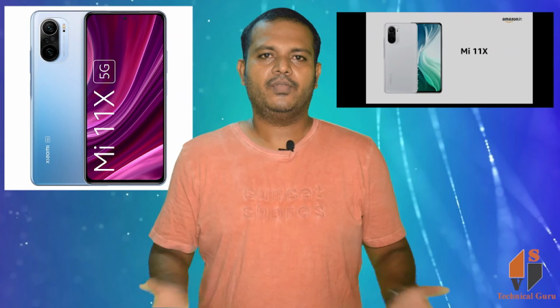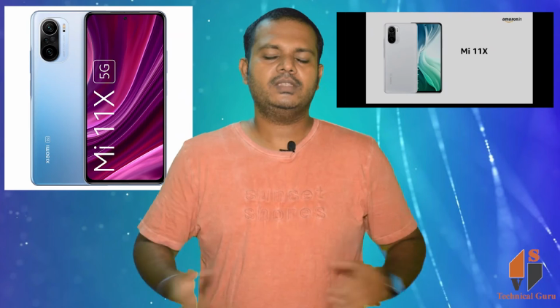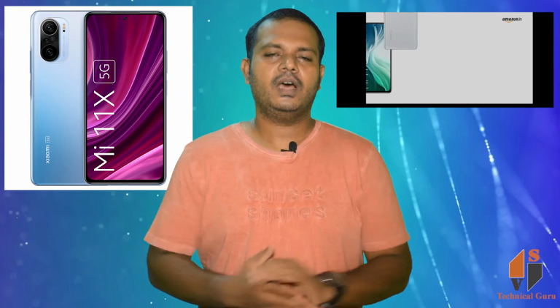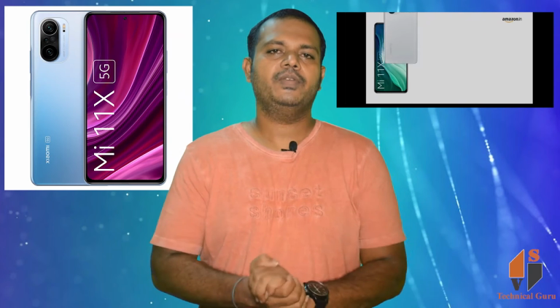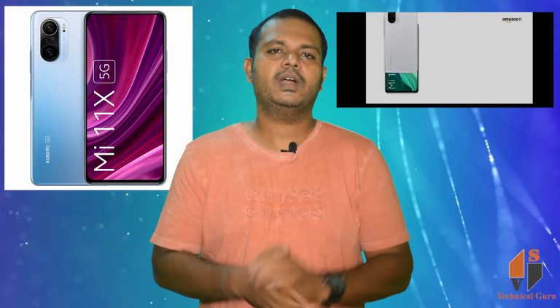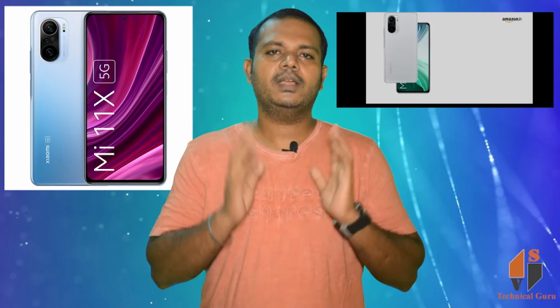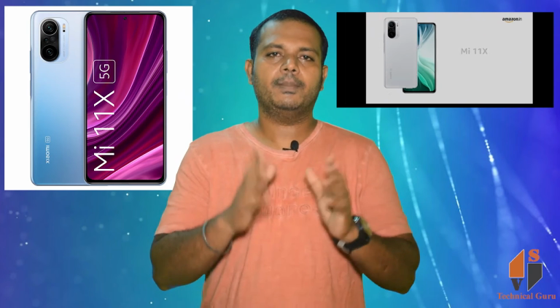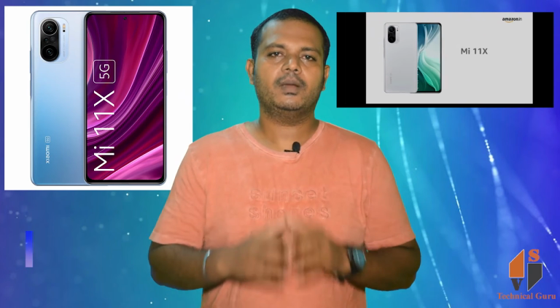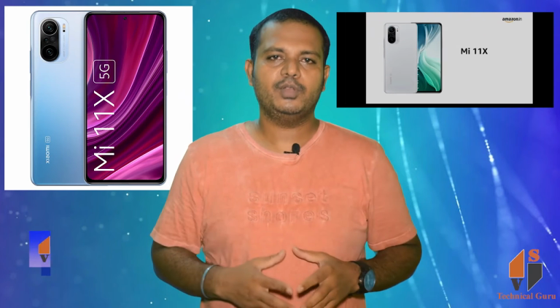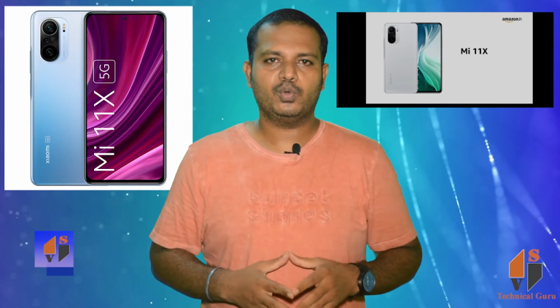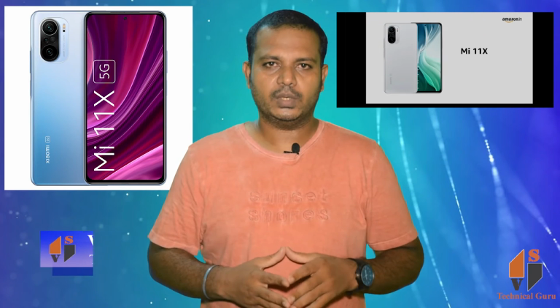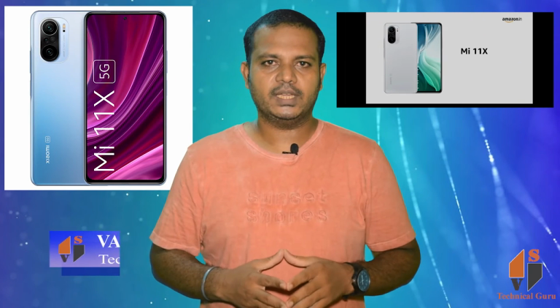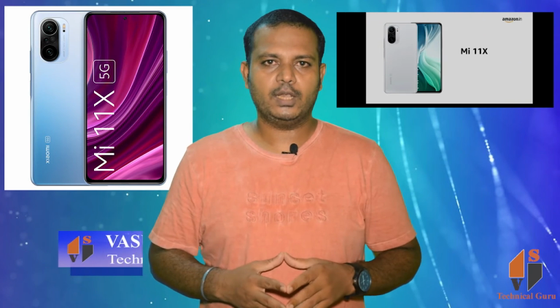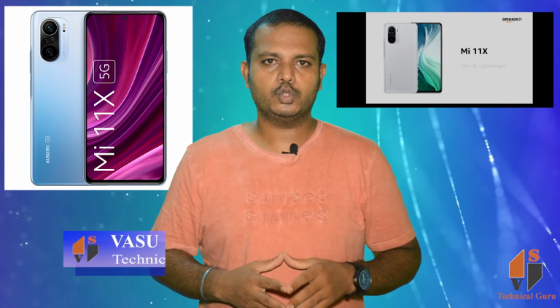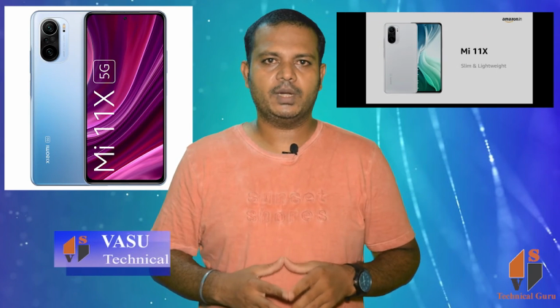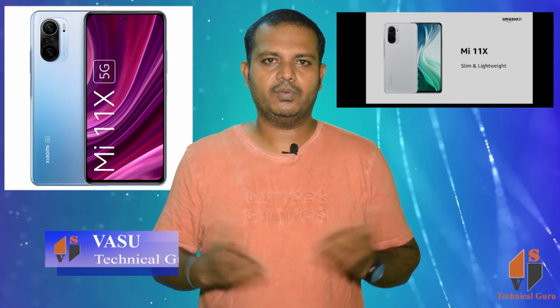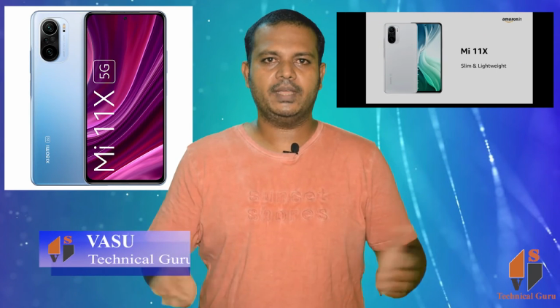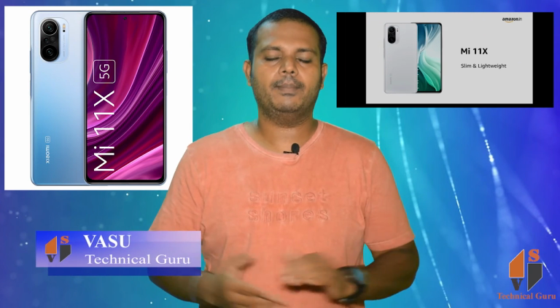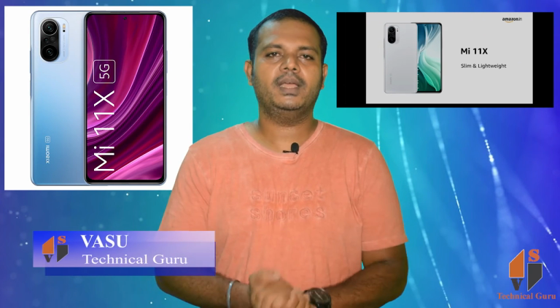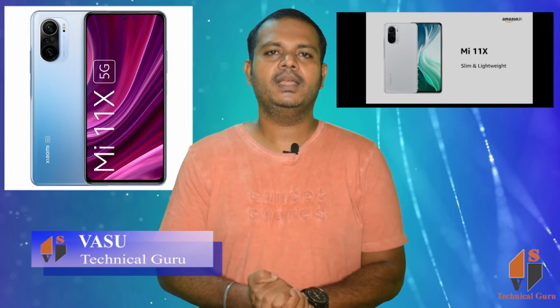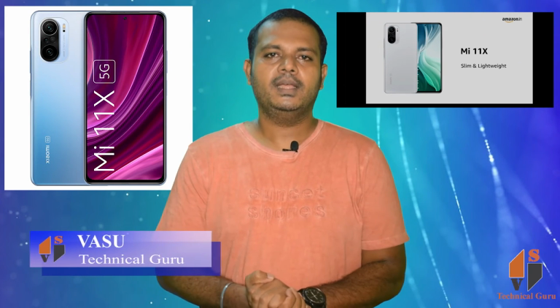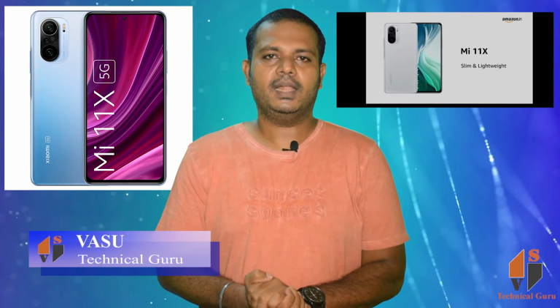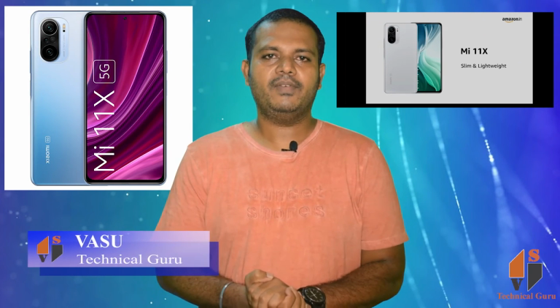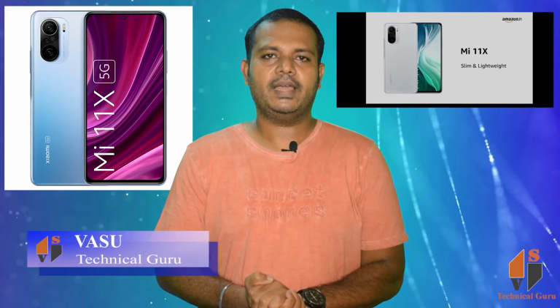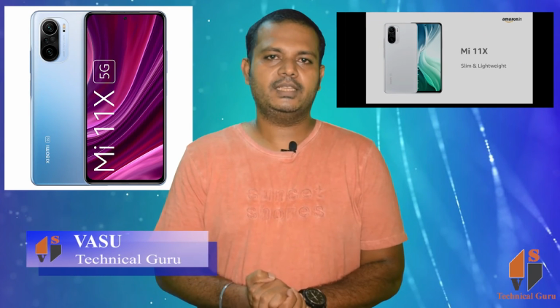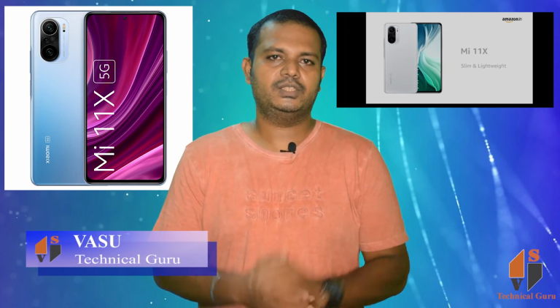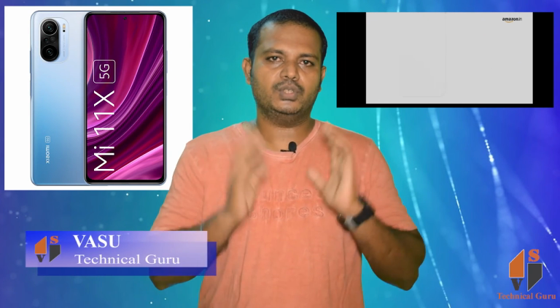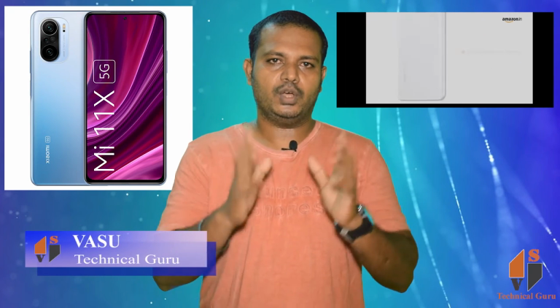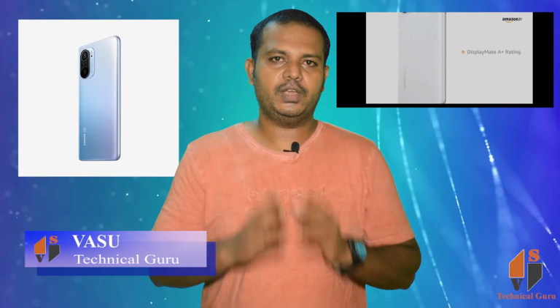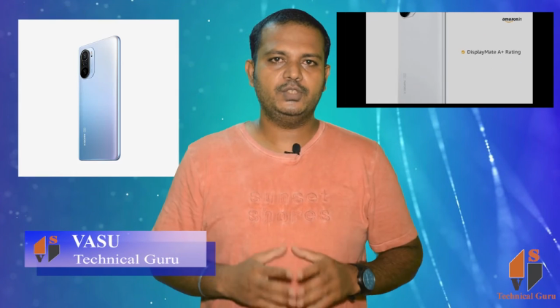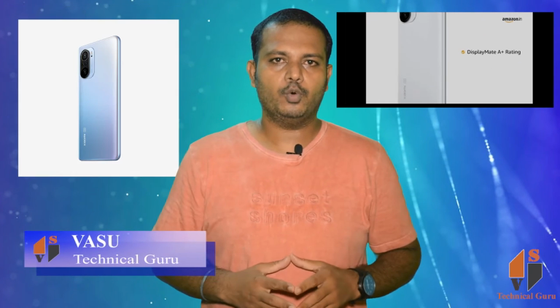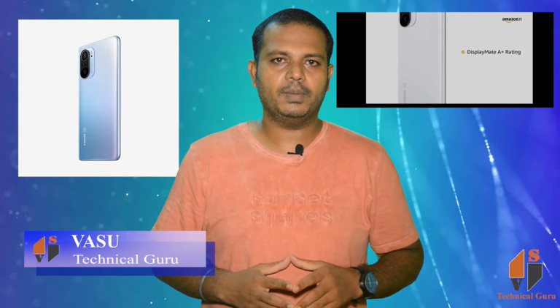Friends, we are launching the Mi 11X 5G phone.